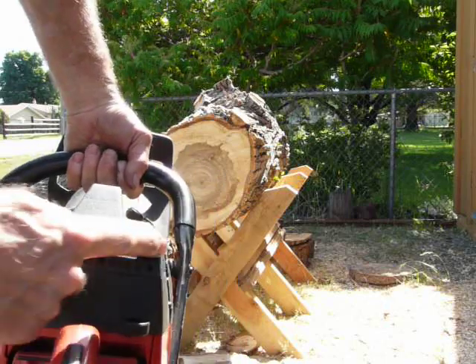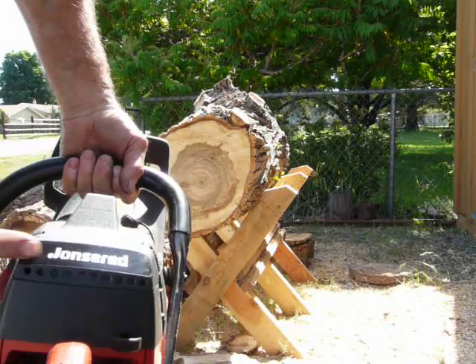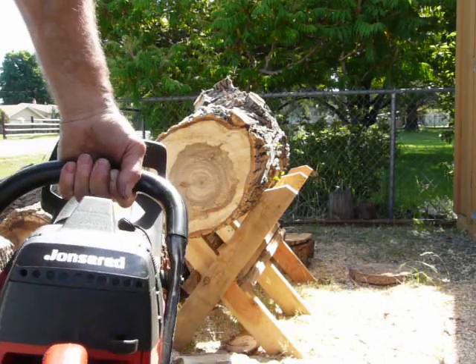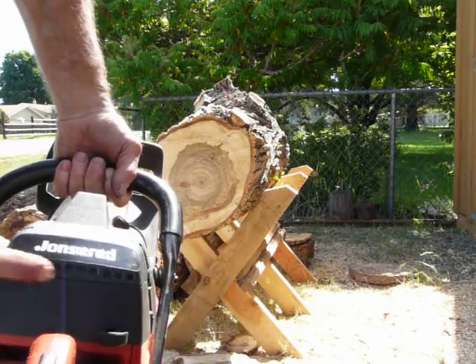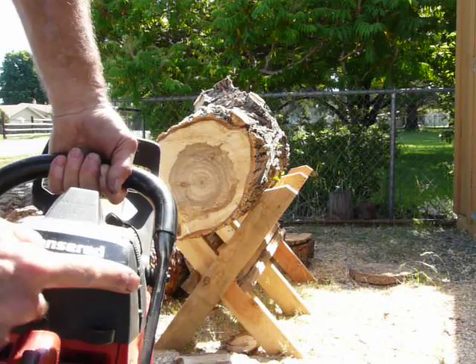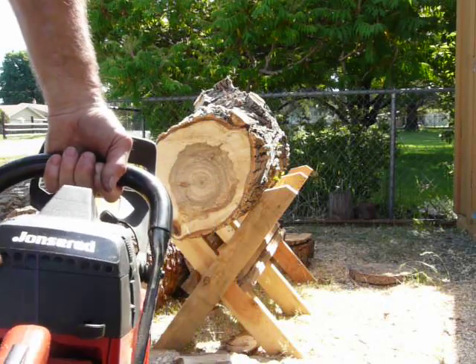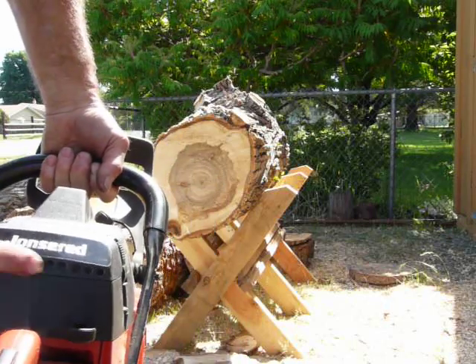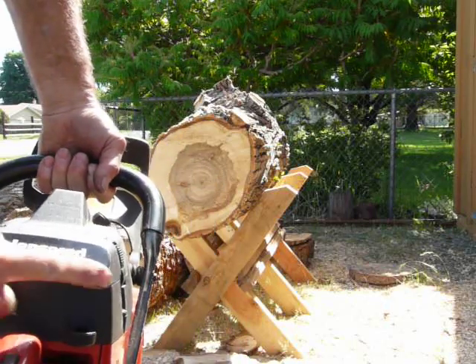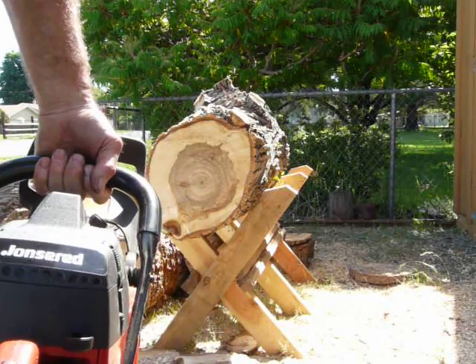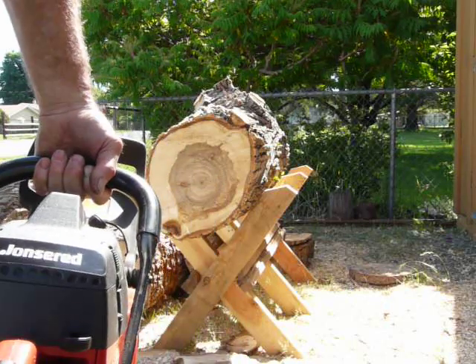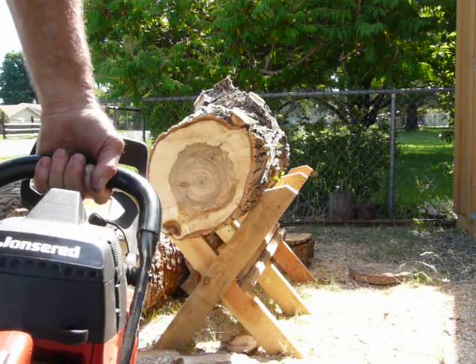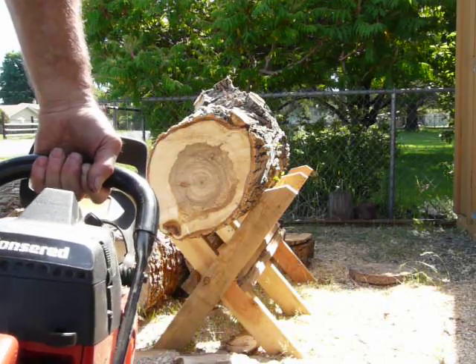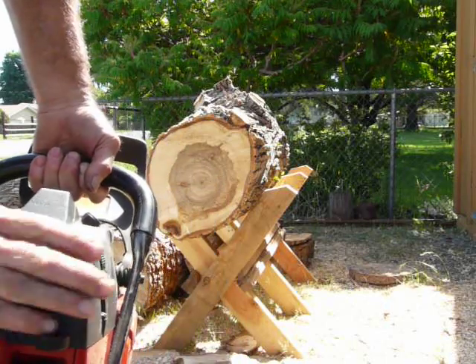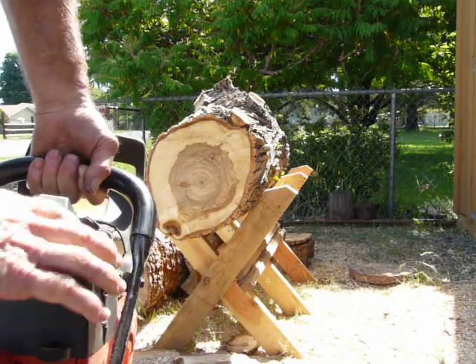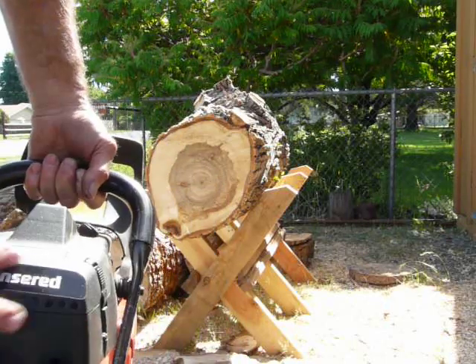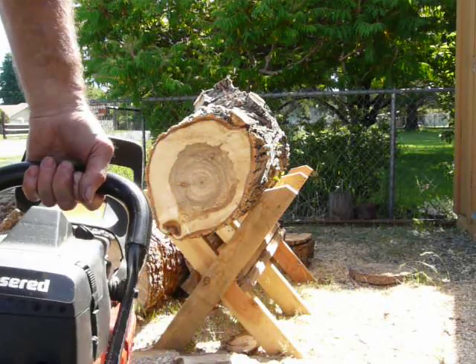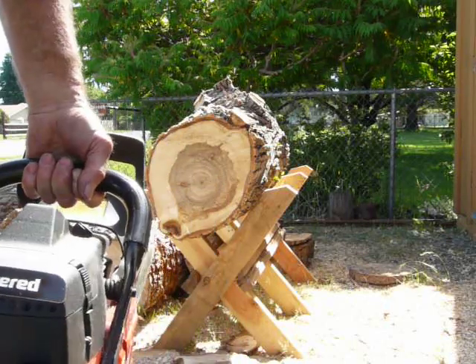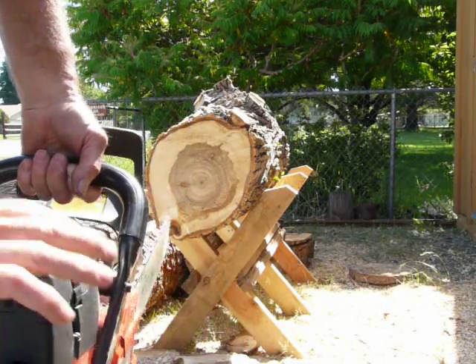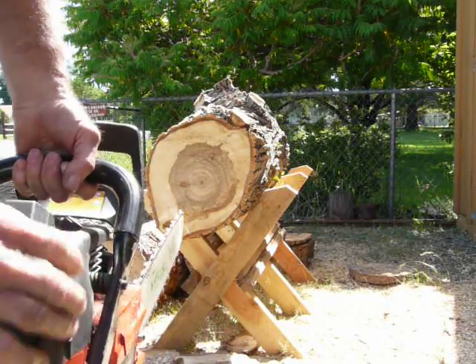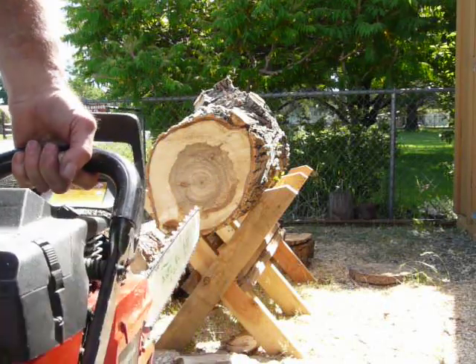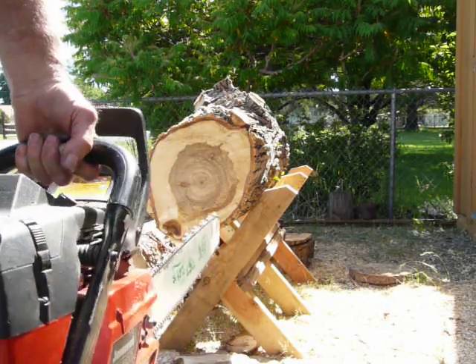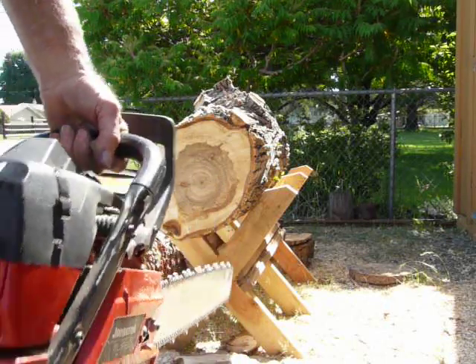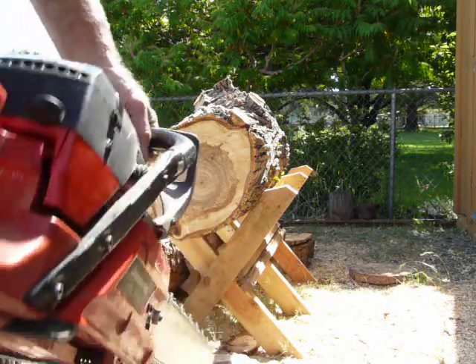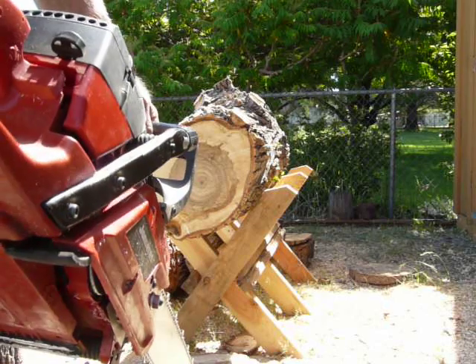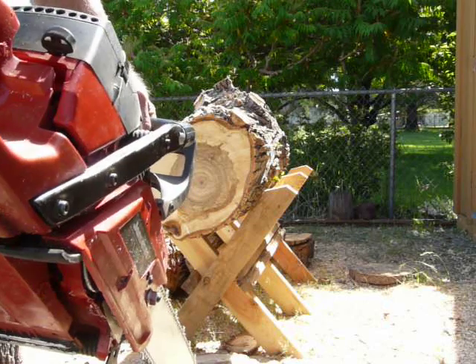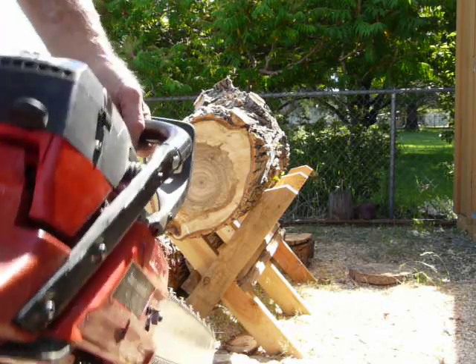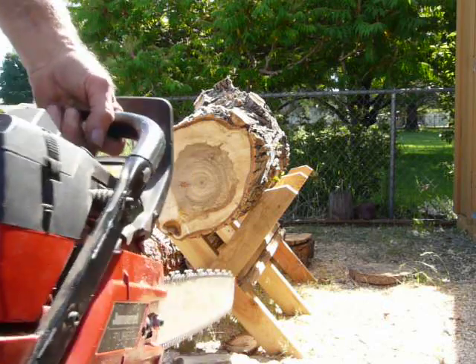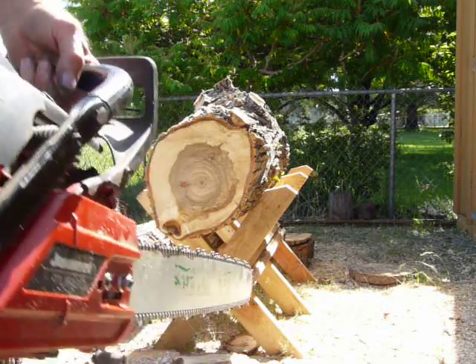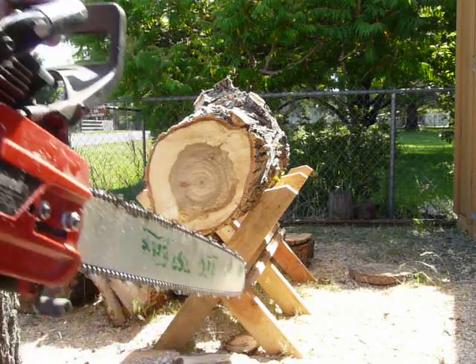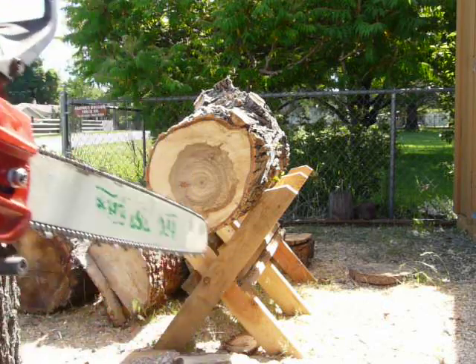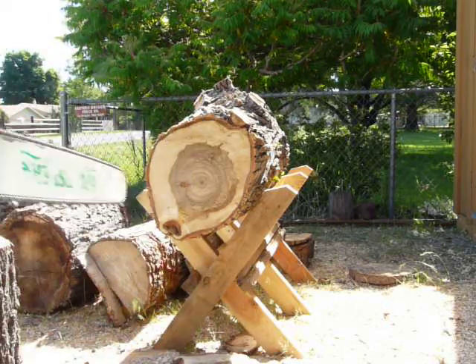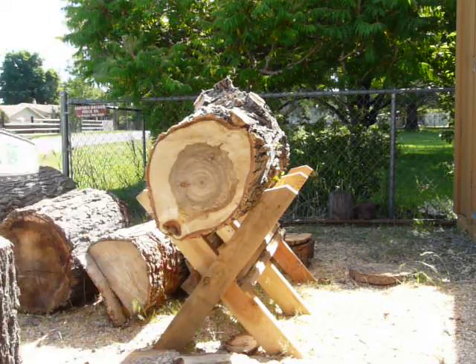We have a little bit more air coming into this operation now, which I think is going to help the process a little bit.